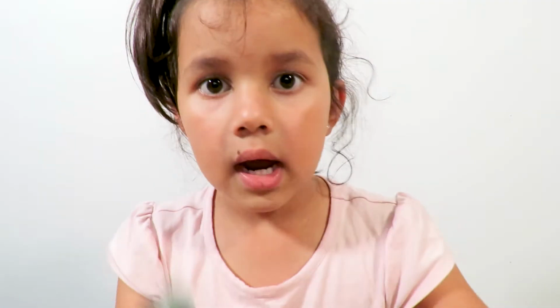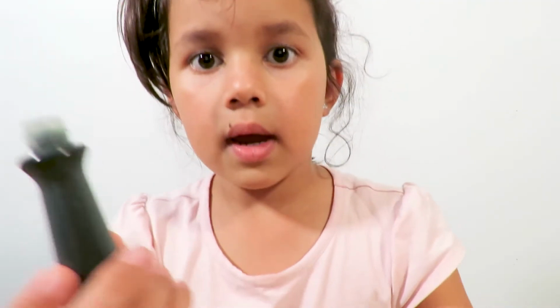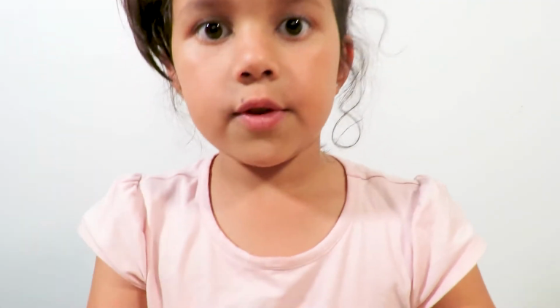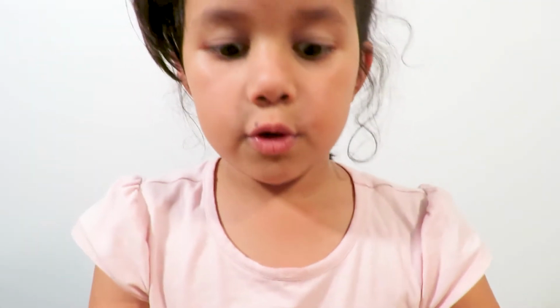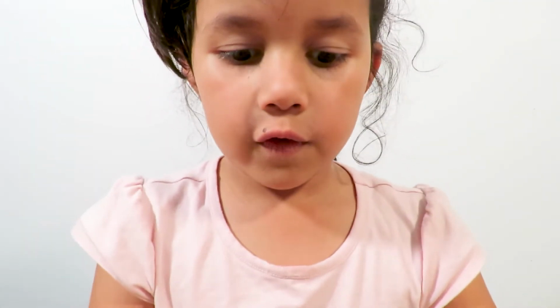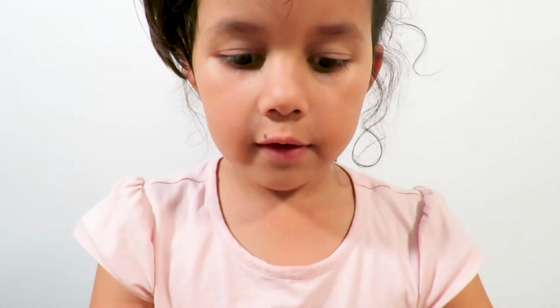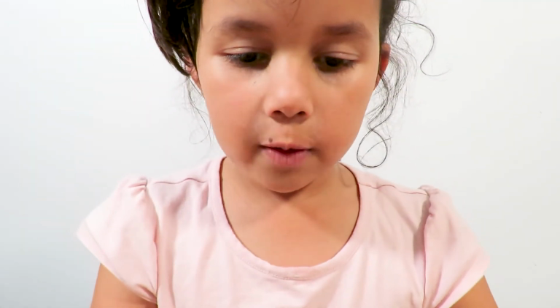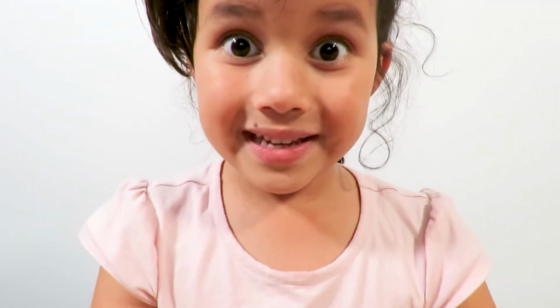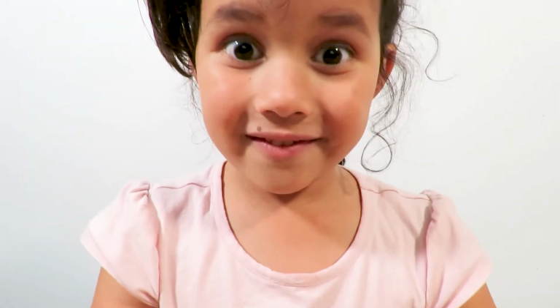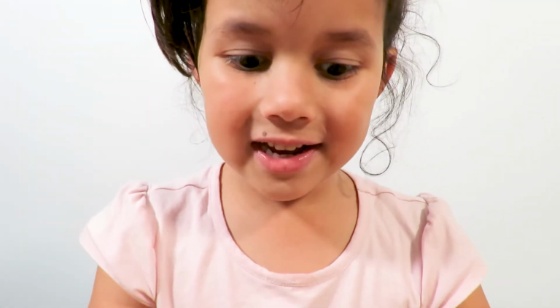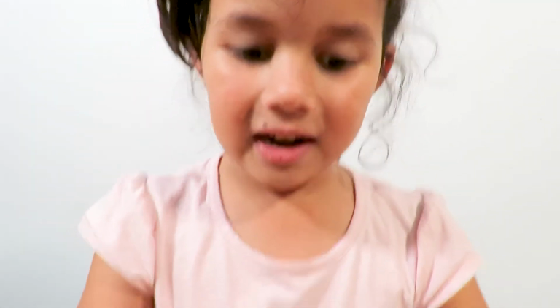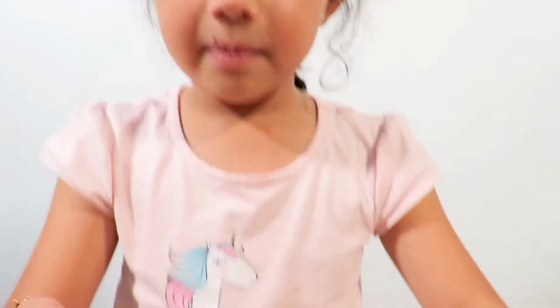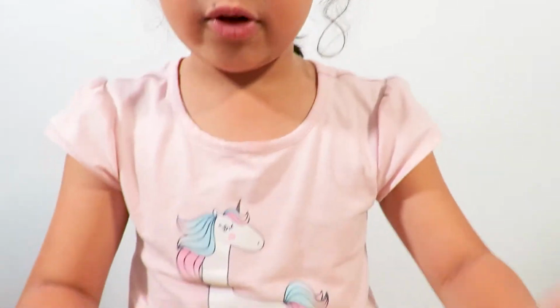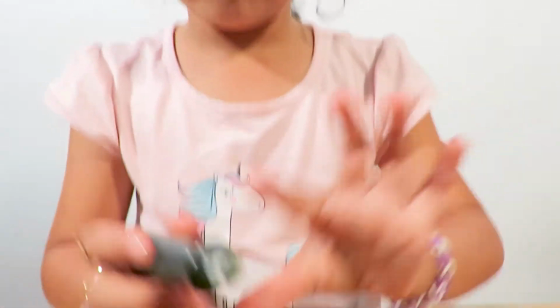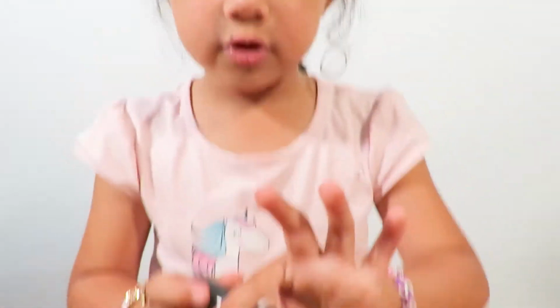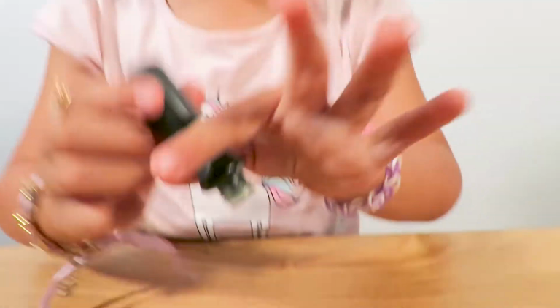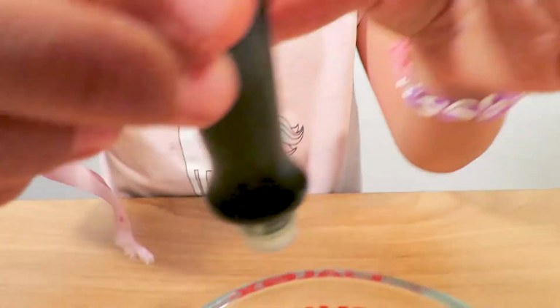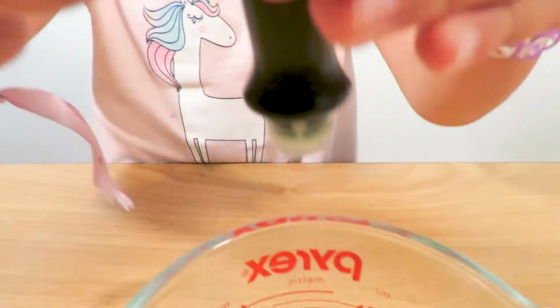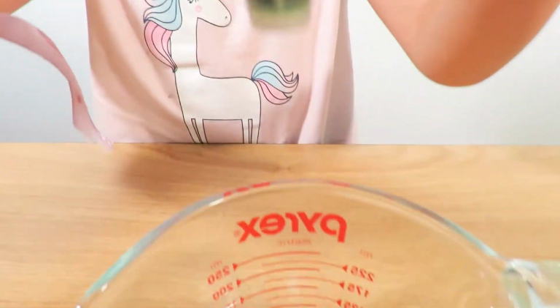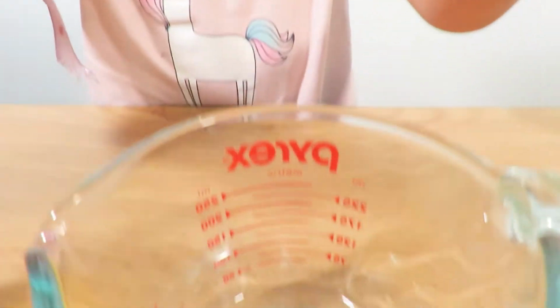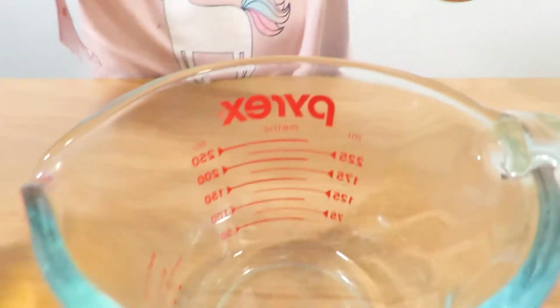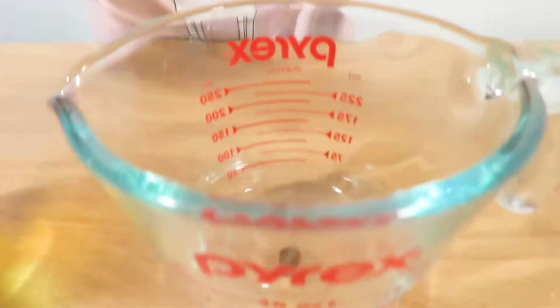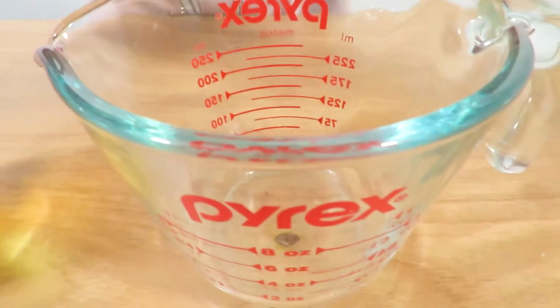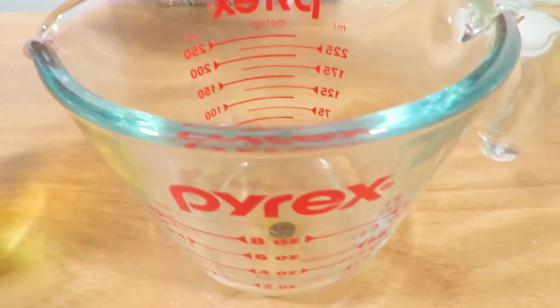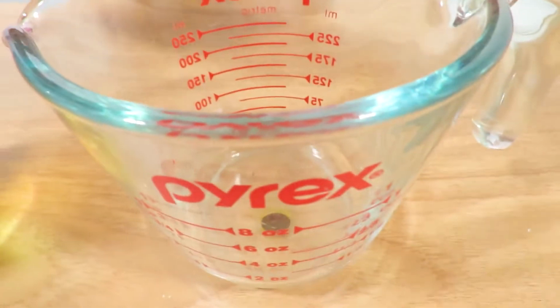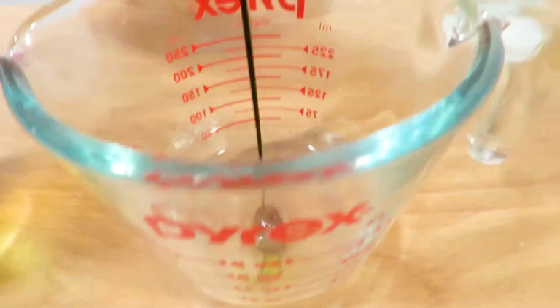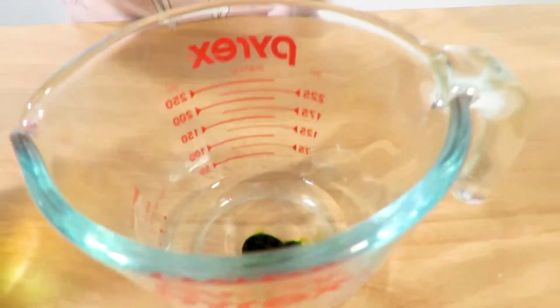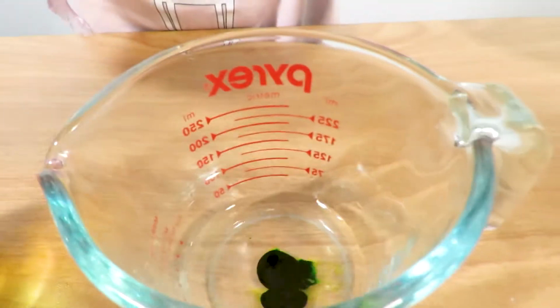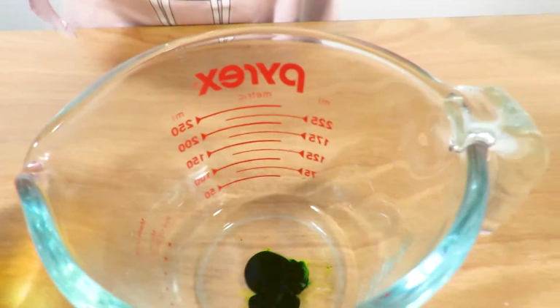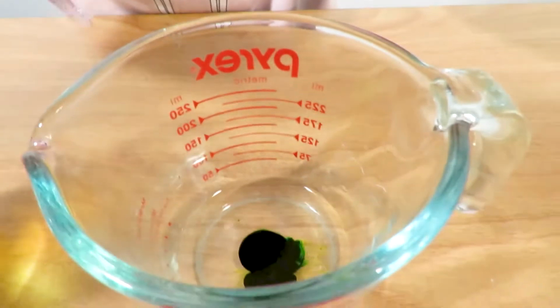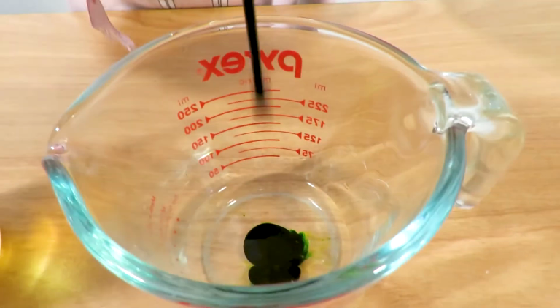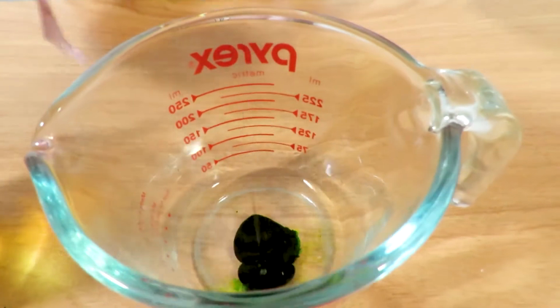Now we have to do five drops in the vinegar bottle. So let's do it. One. Two. Three.